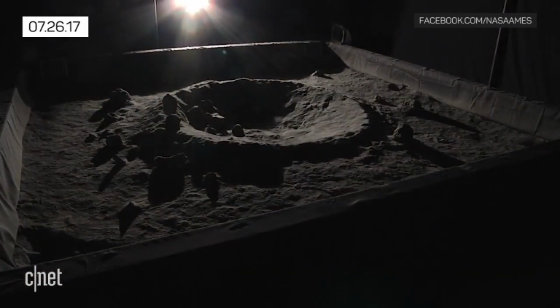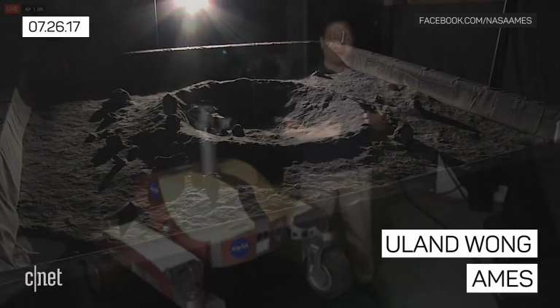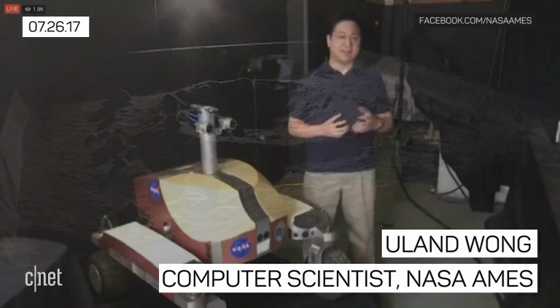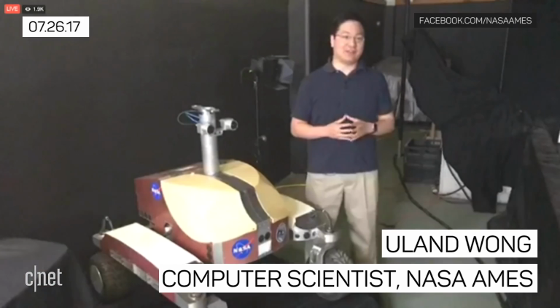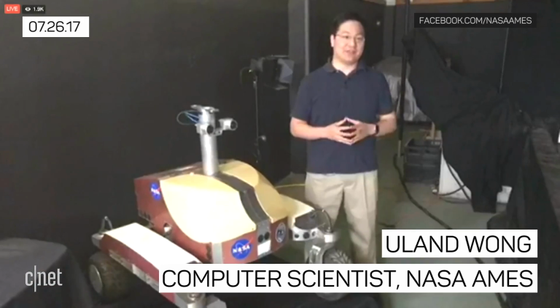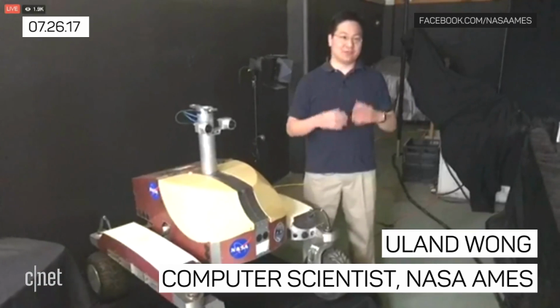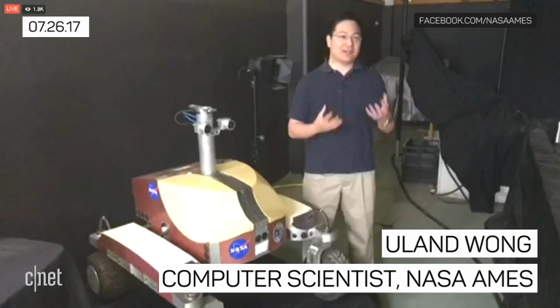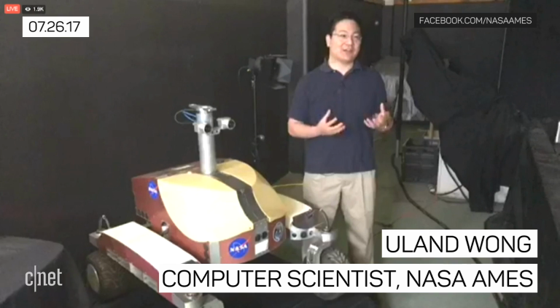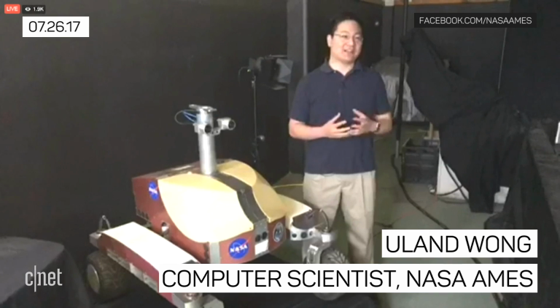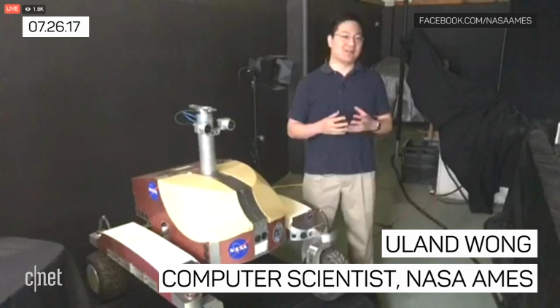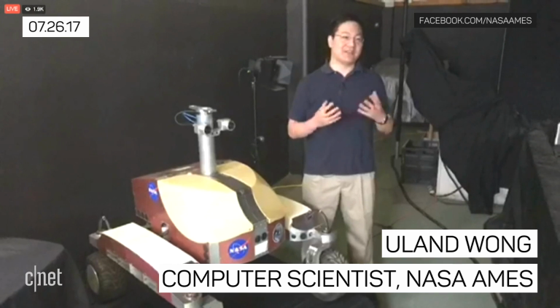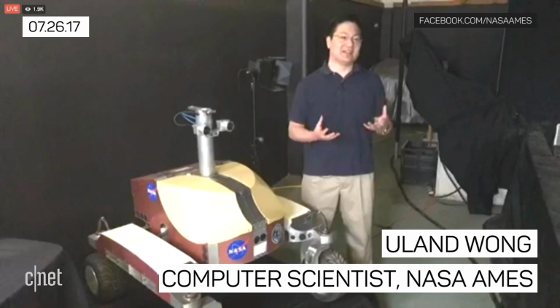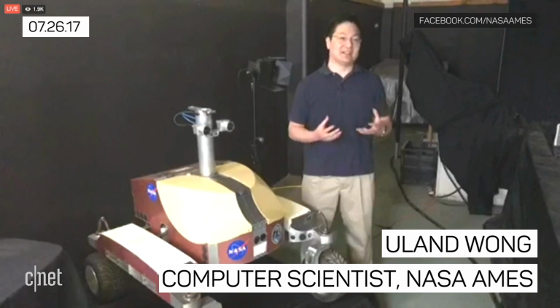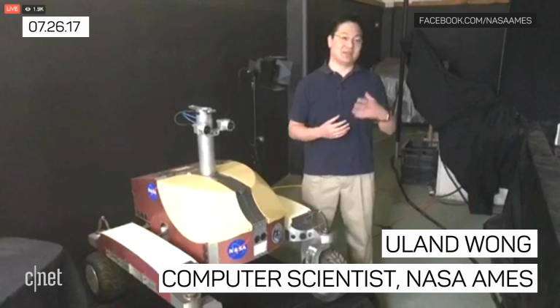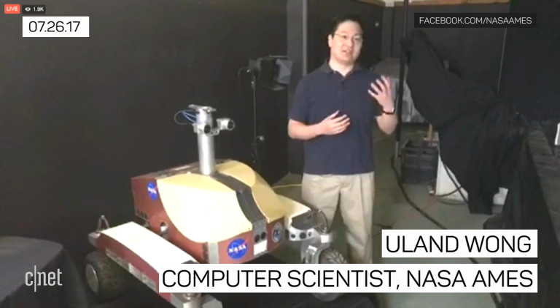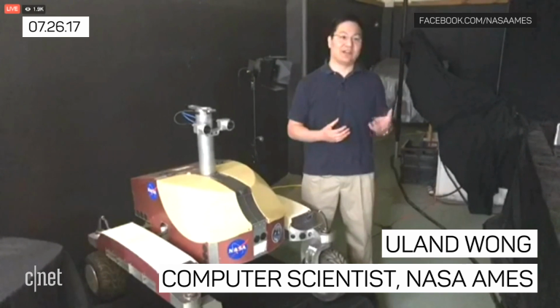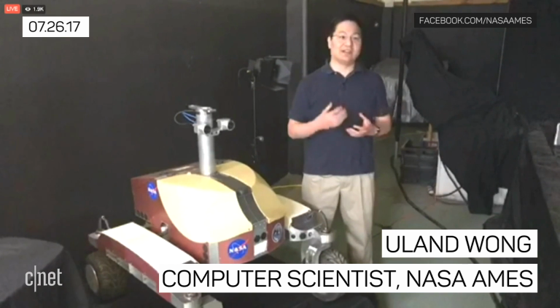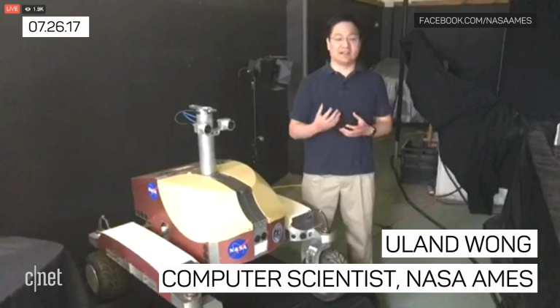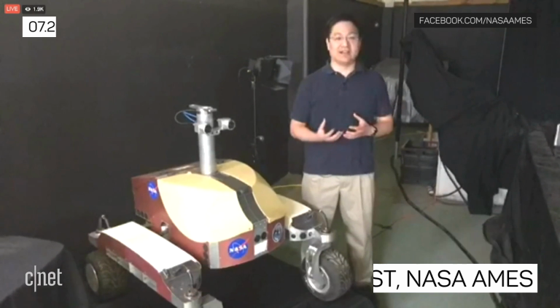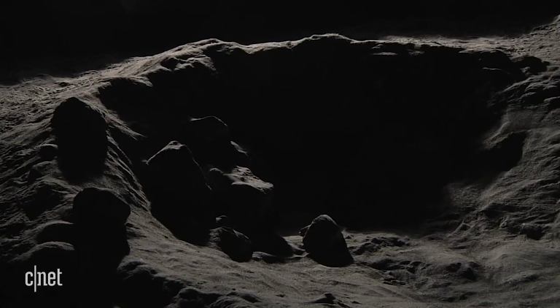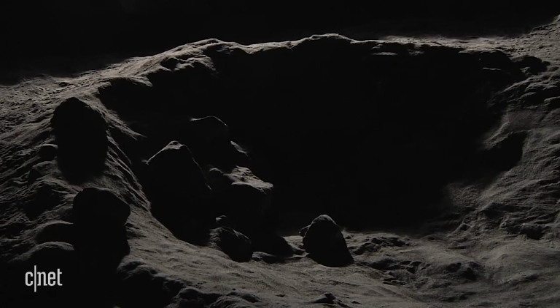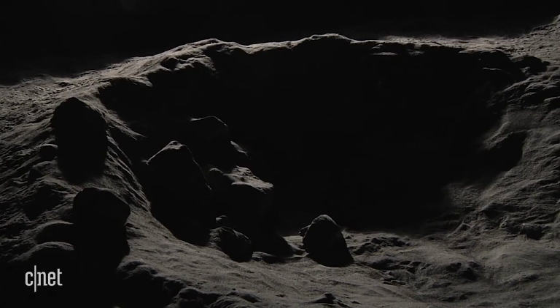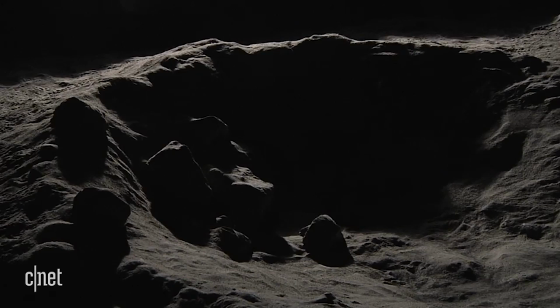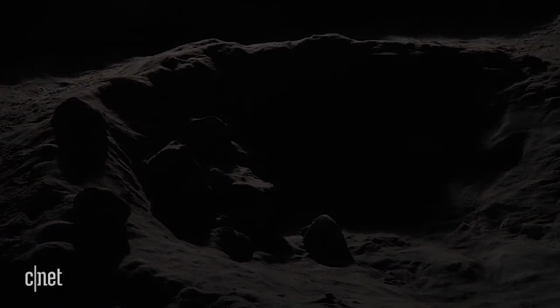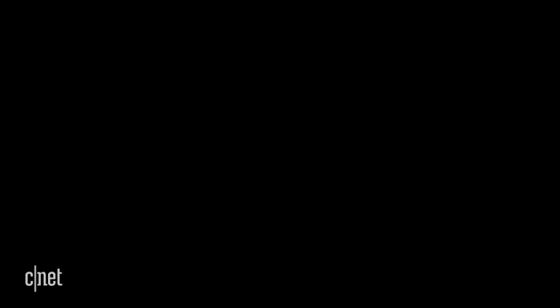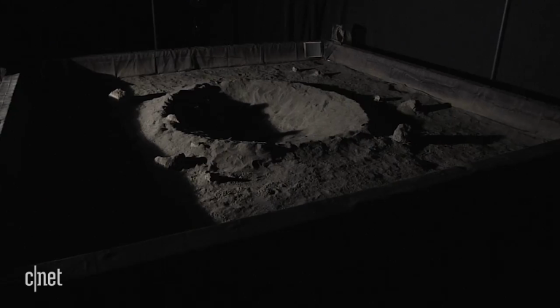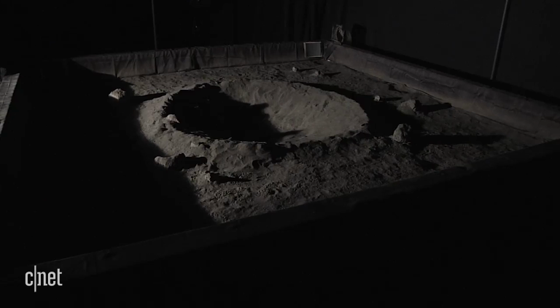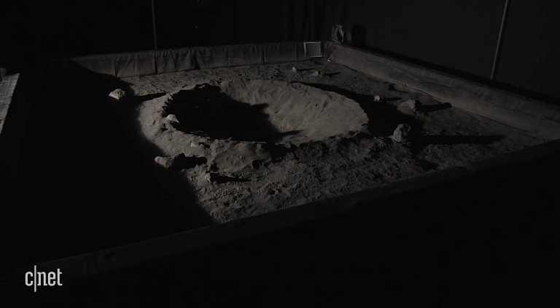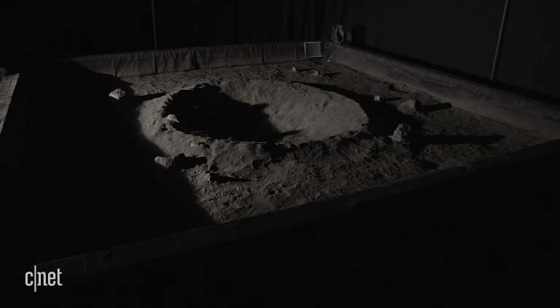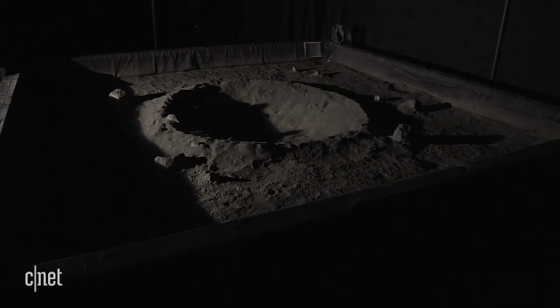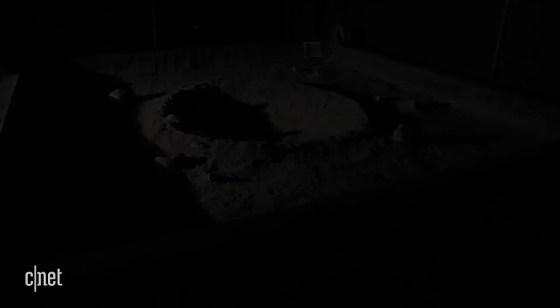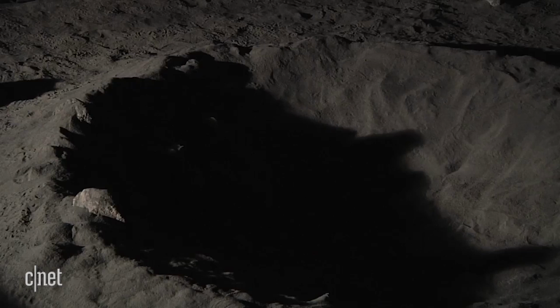What we really want to do is recreate some of these scenes with the terrain and the lighting to be able to test new sensors and software.